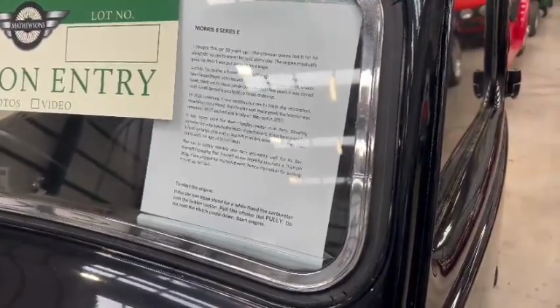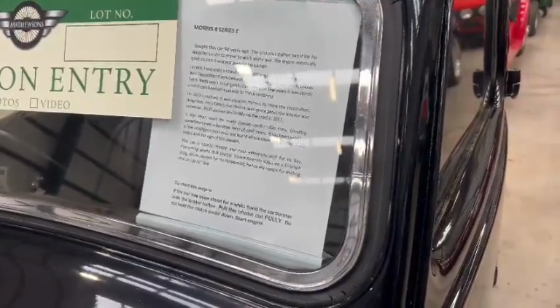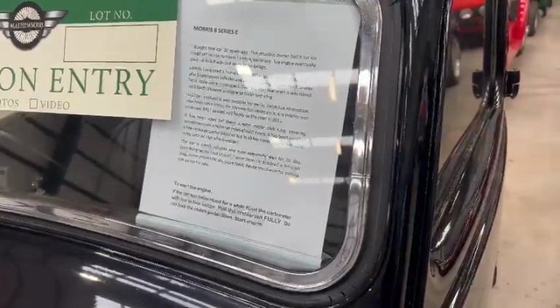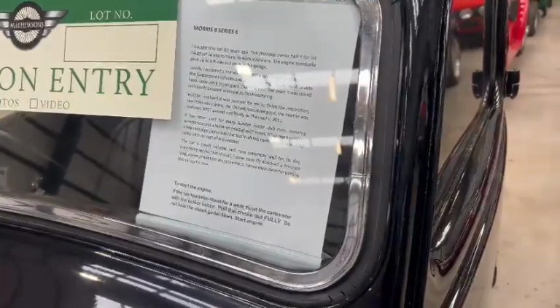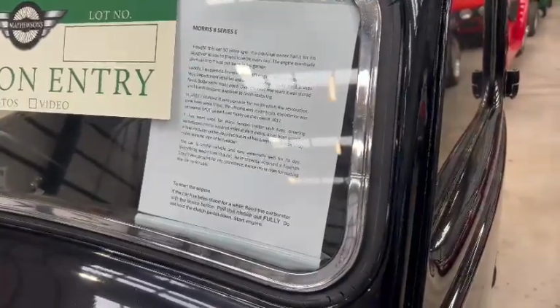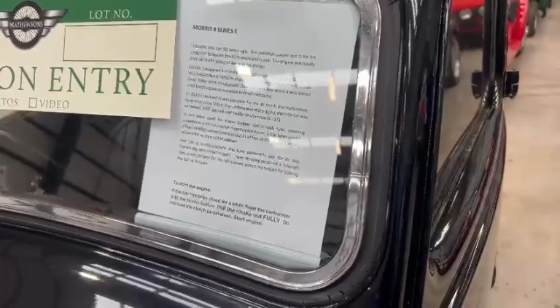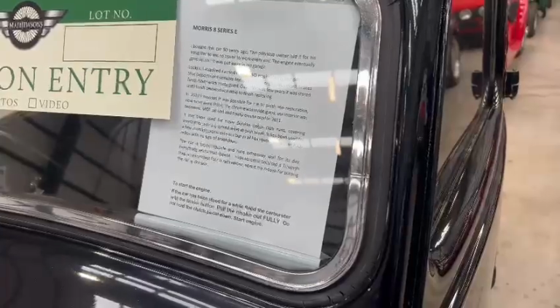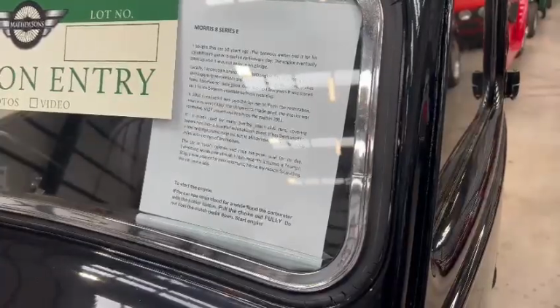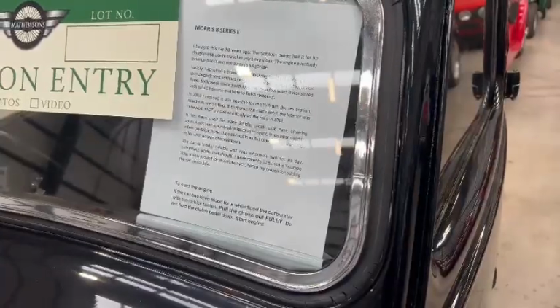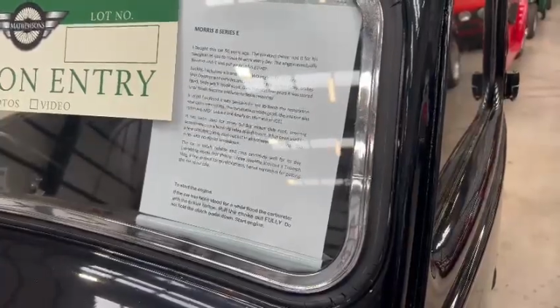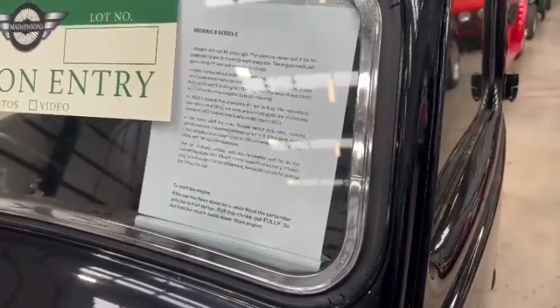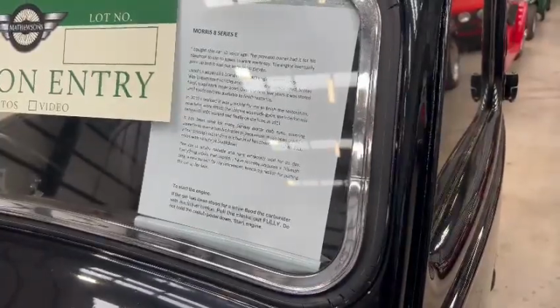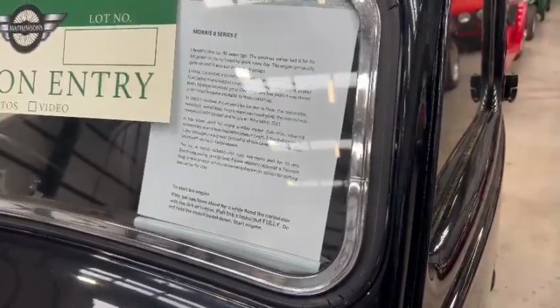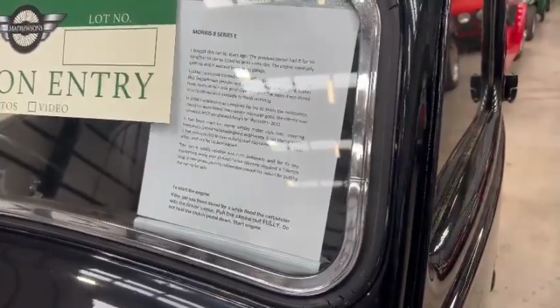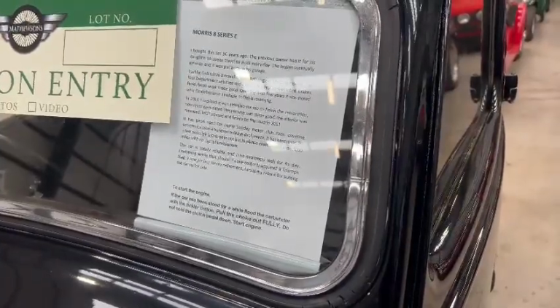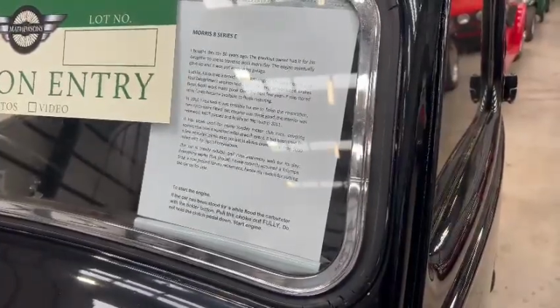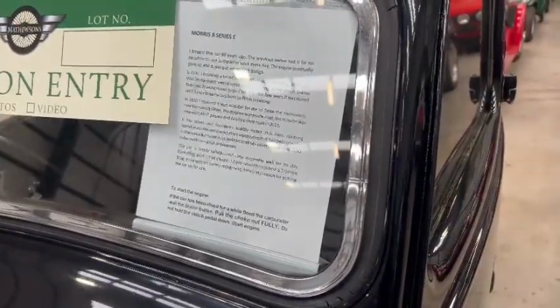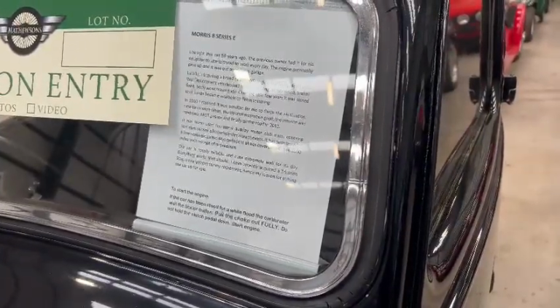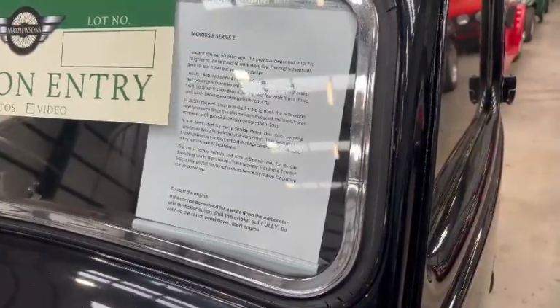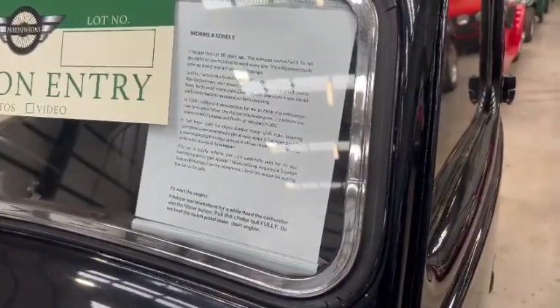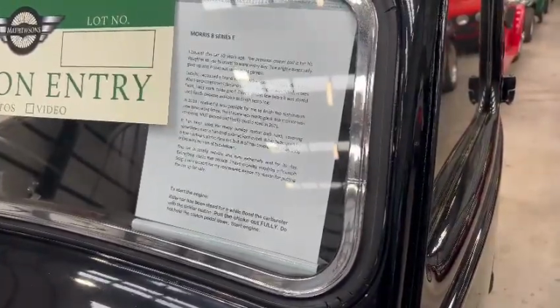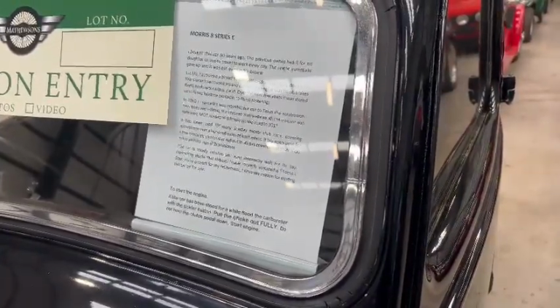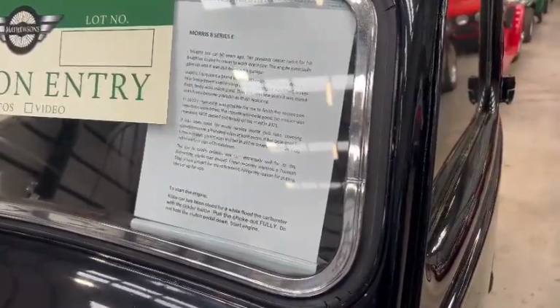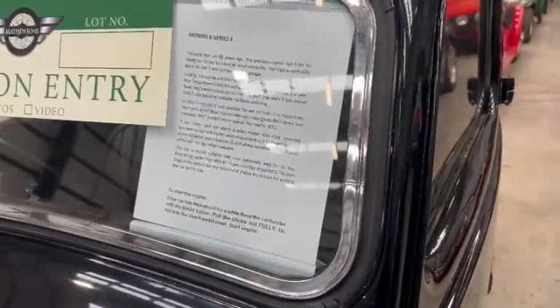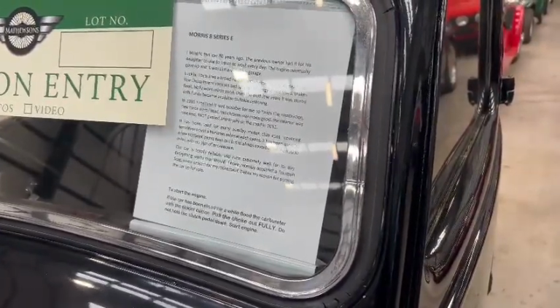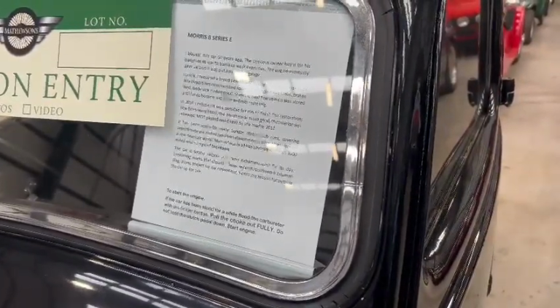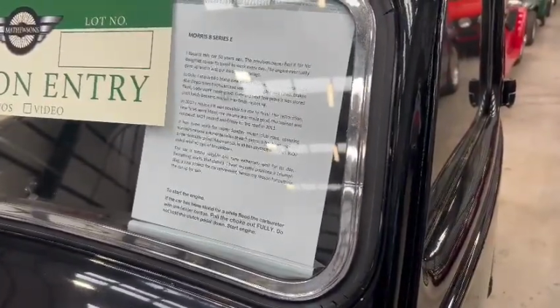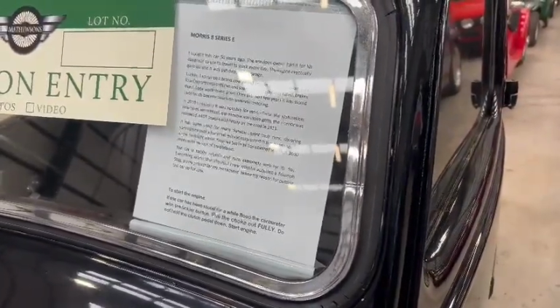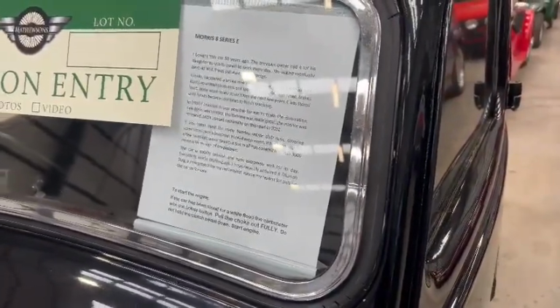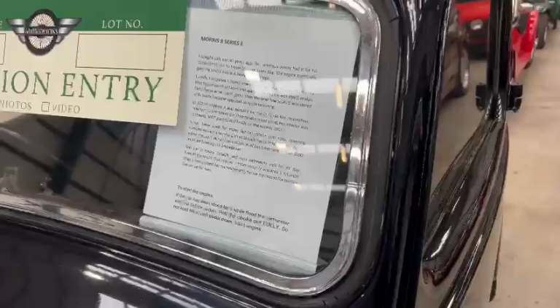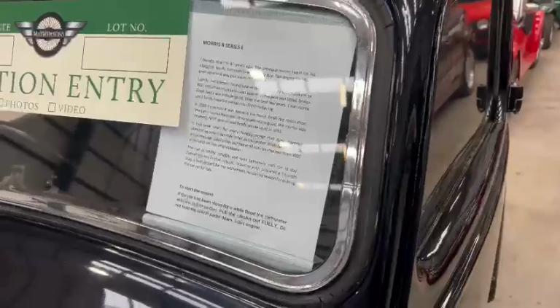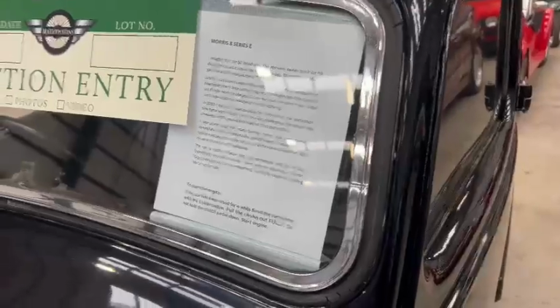Everything works that should. The car is totally reliable and runs extremely well for its day. The owner has recently acquired a Triumph Stag as a new project for retirement, hence the reason for putting the car up for sale.